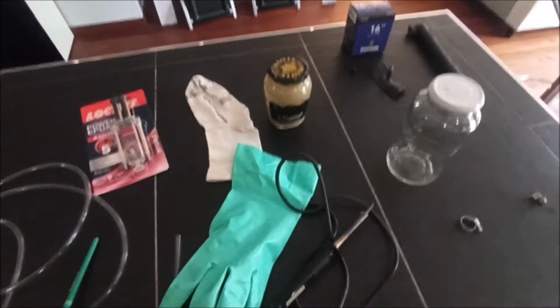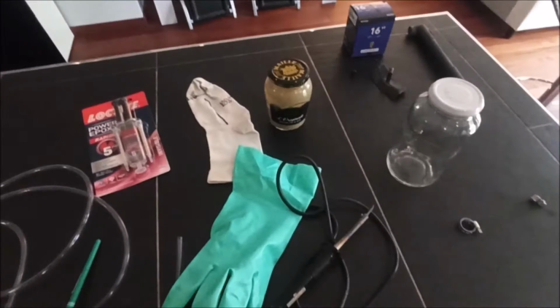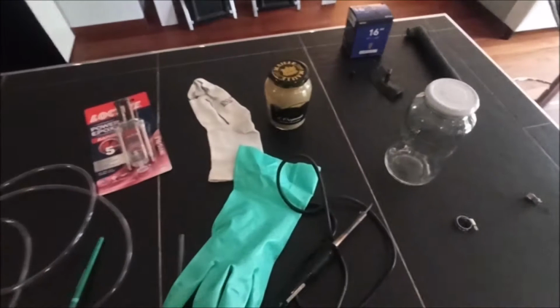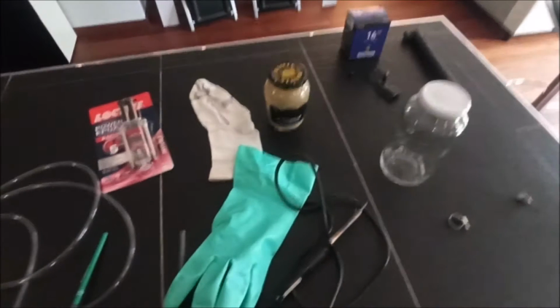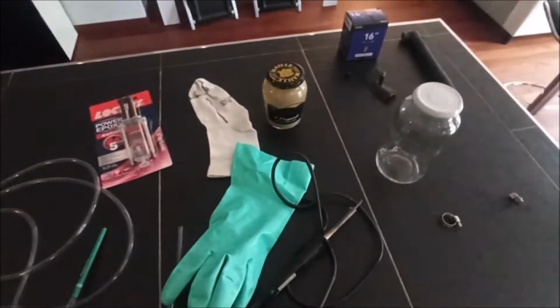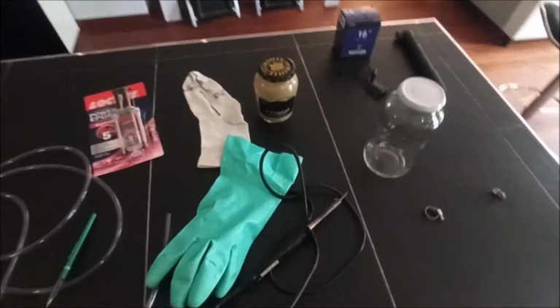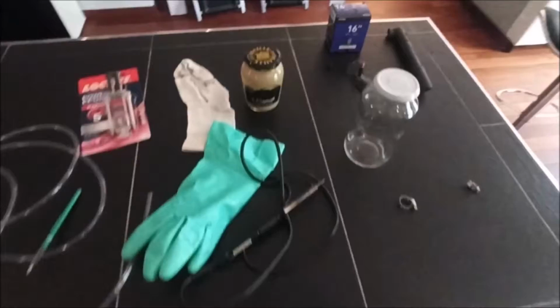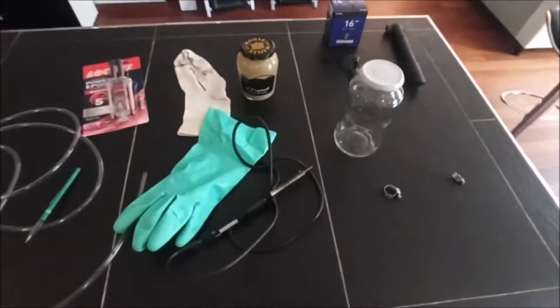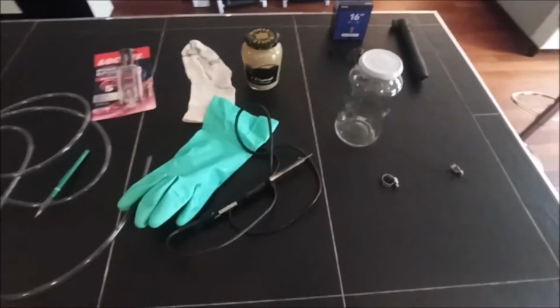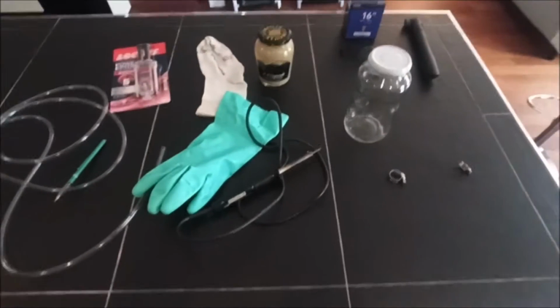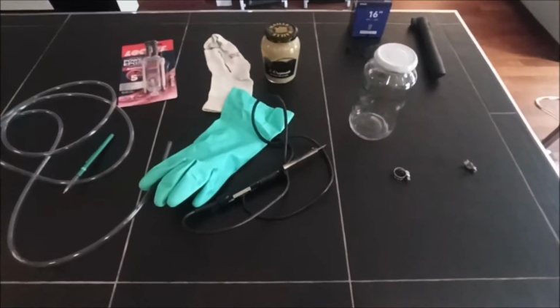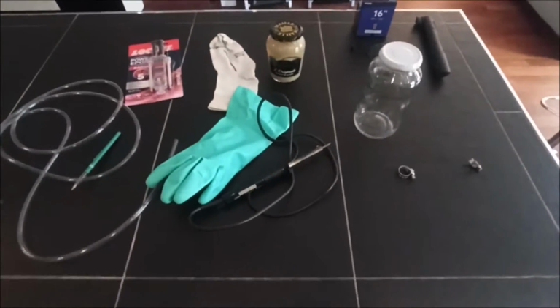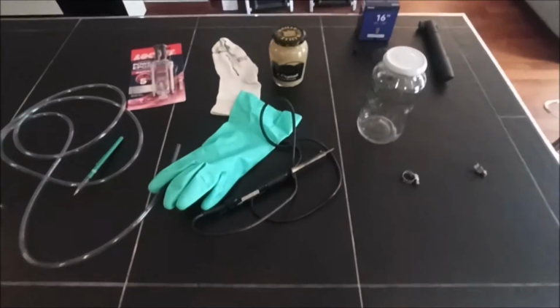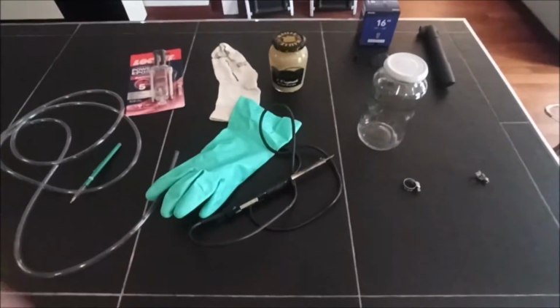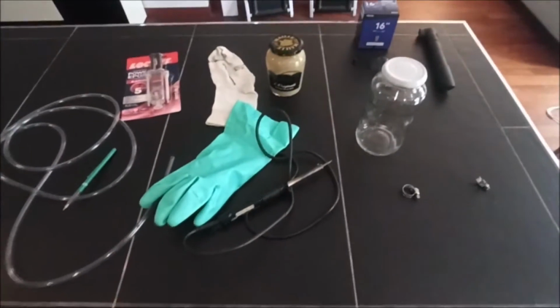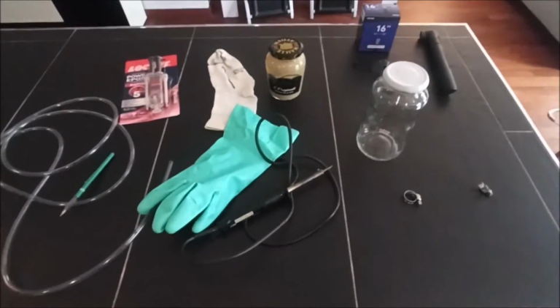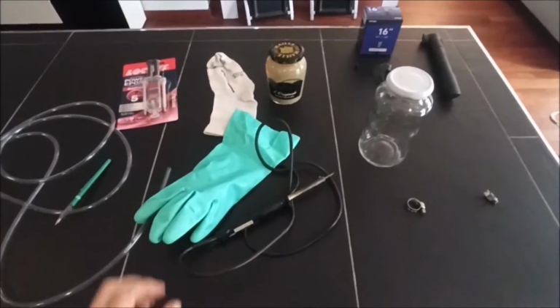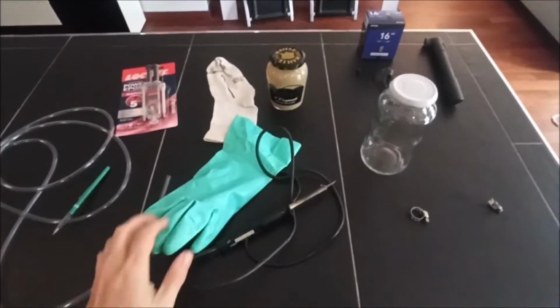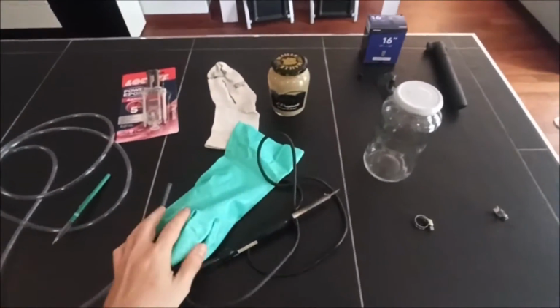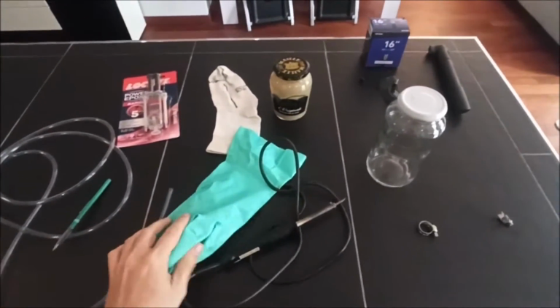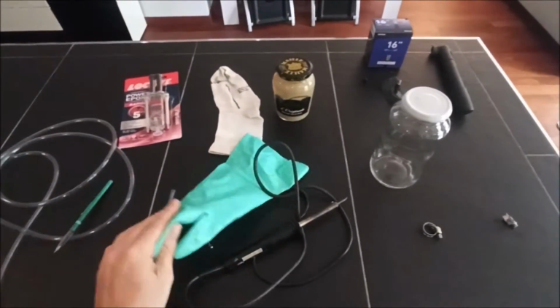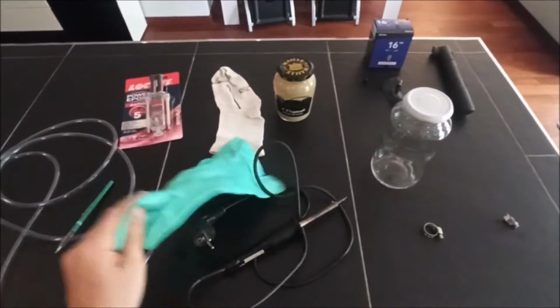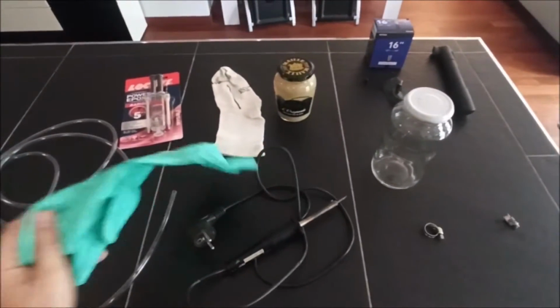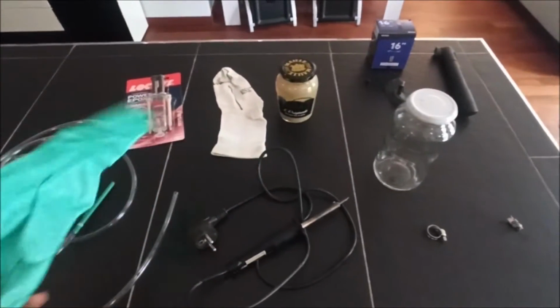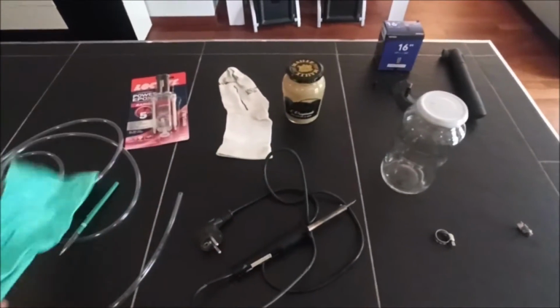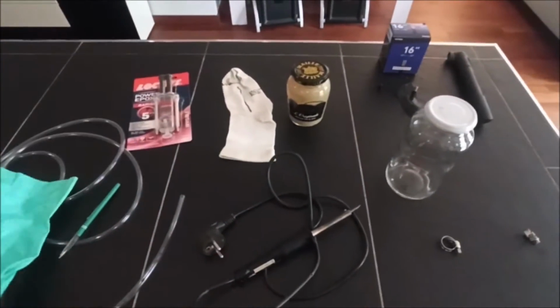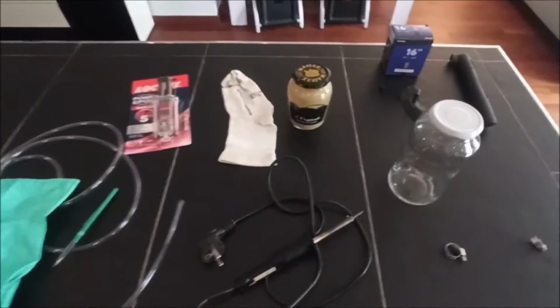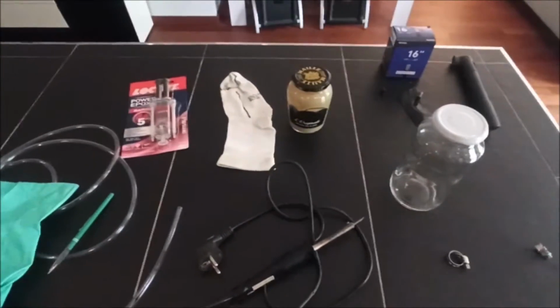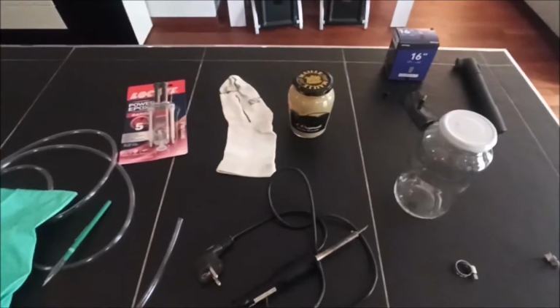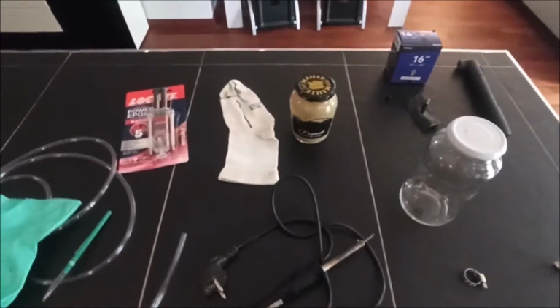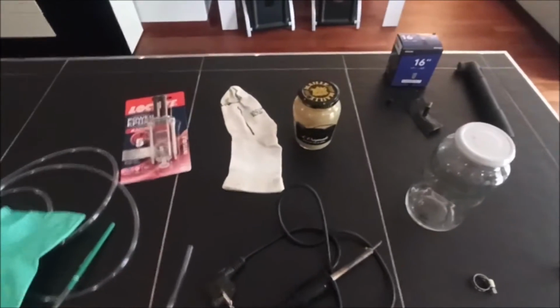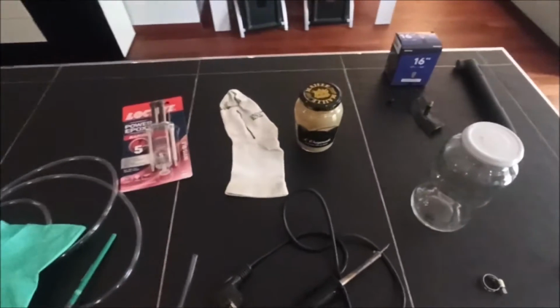Okay guys, welcome in my kitchen. Here is what you need for this smoke machine.